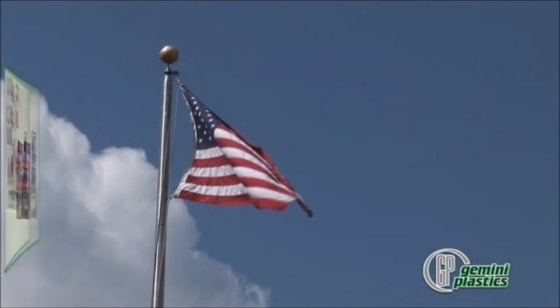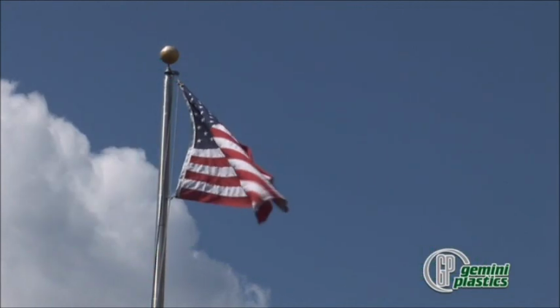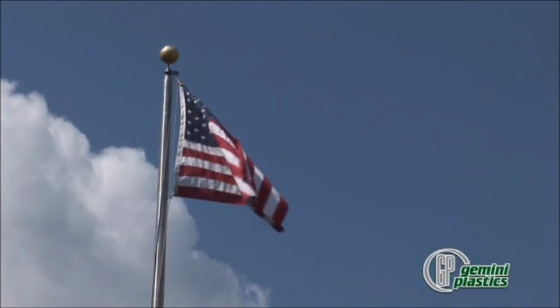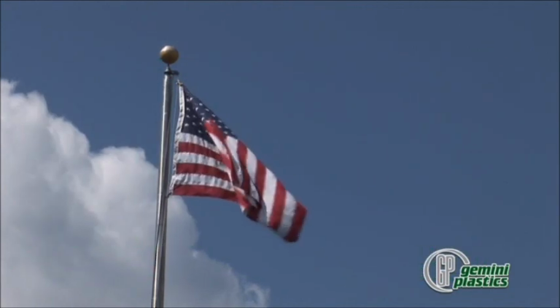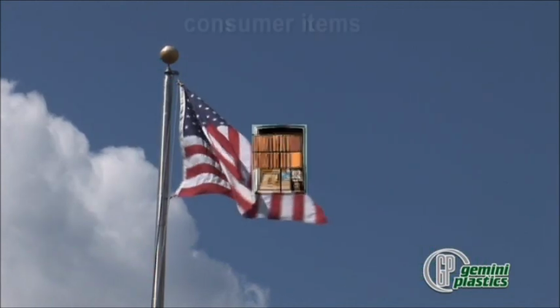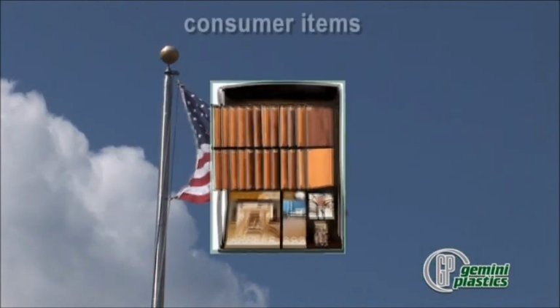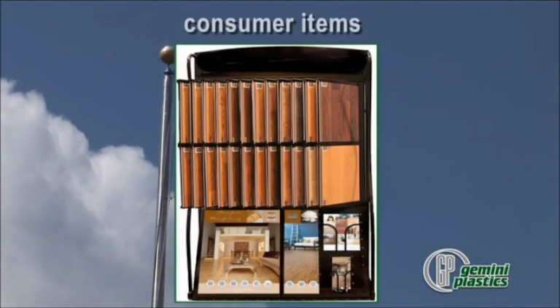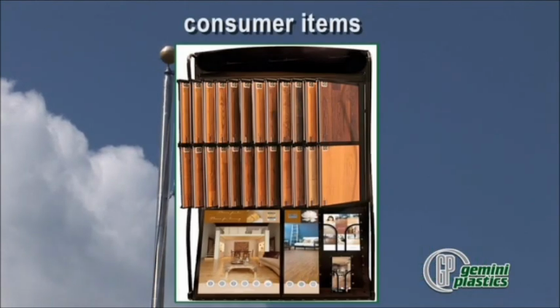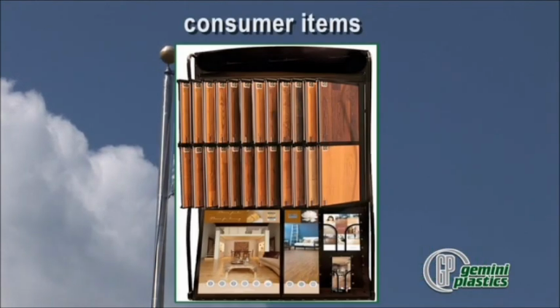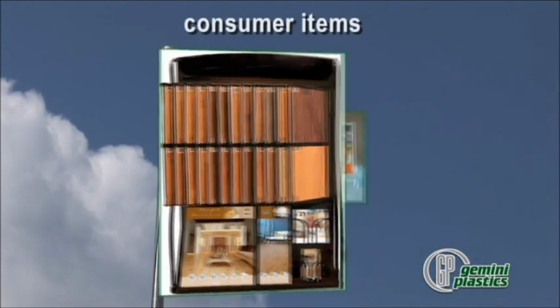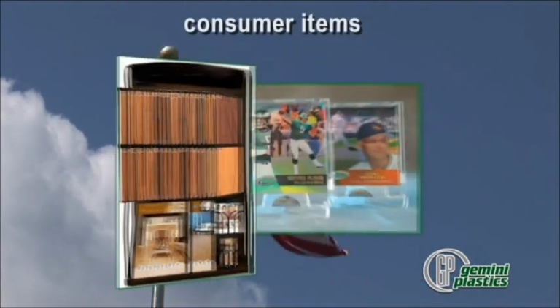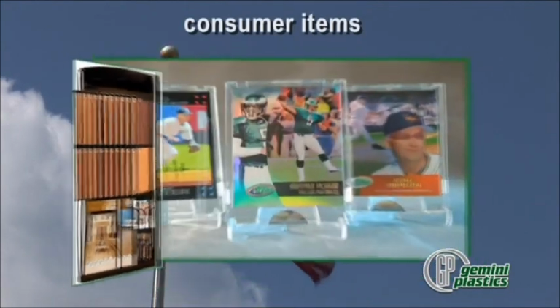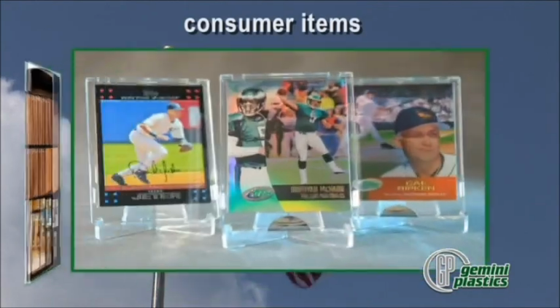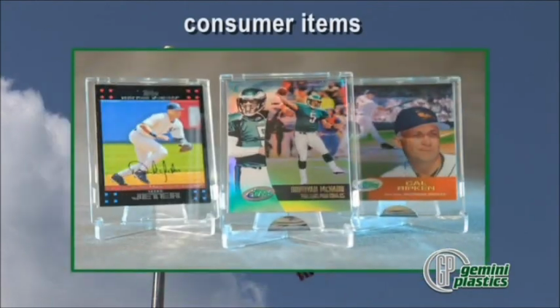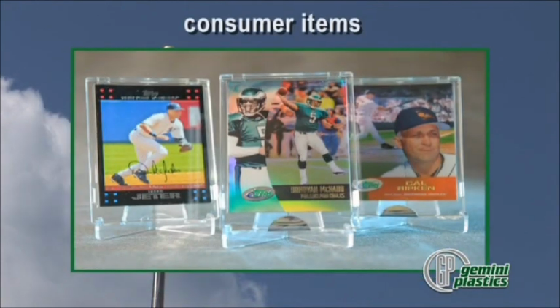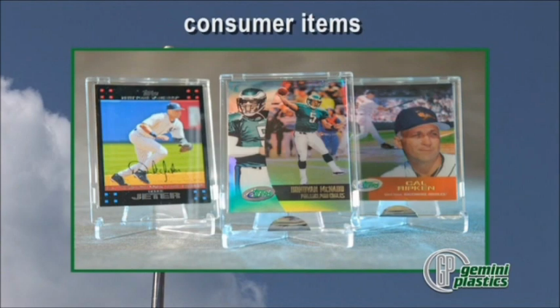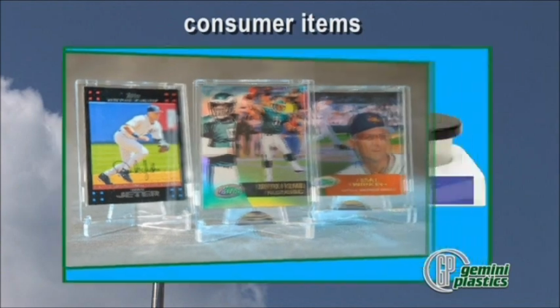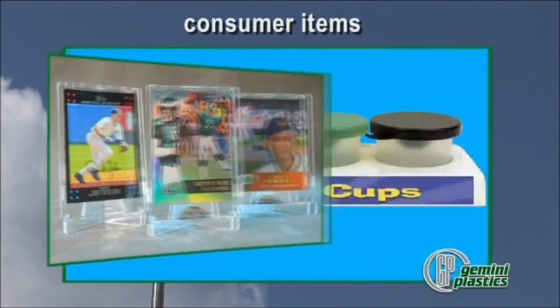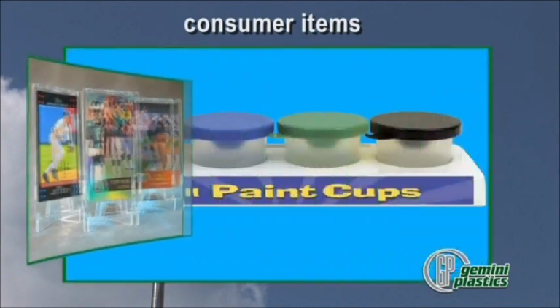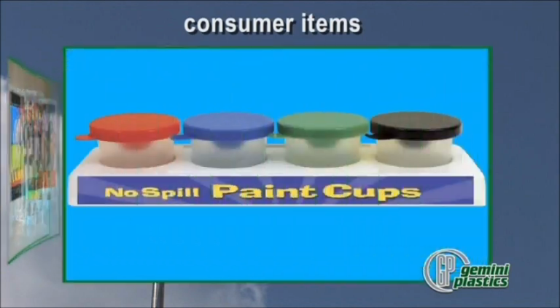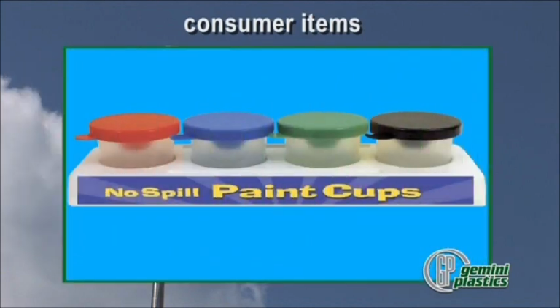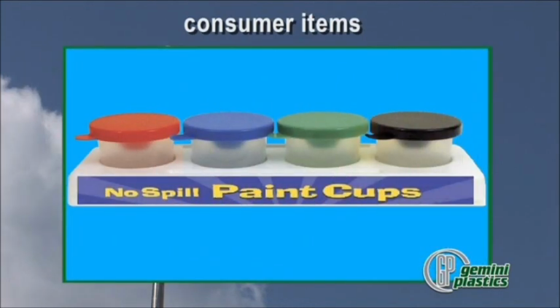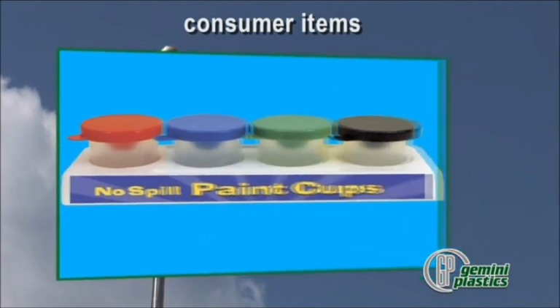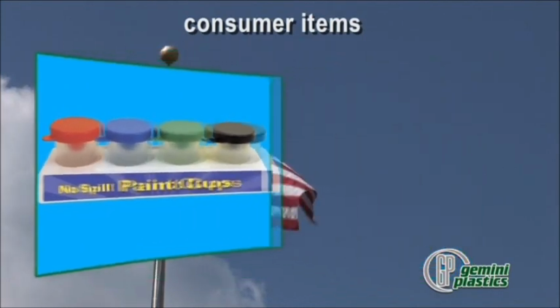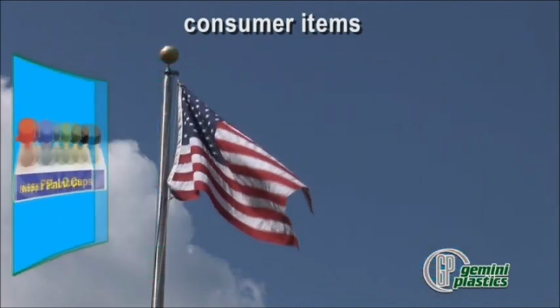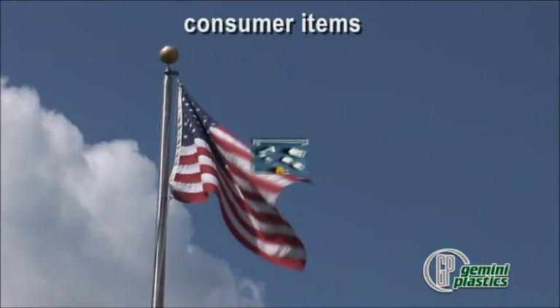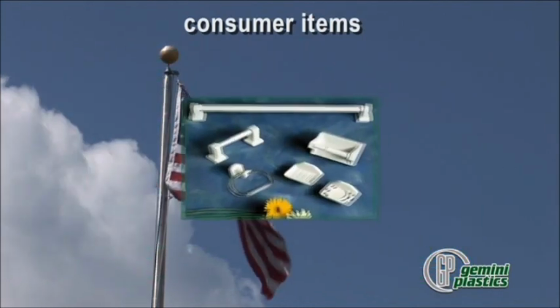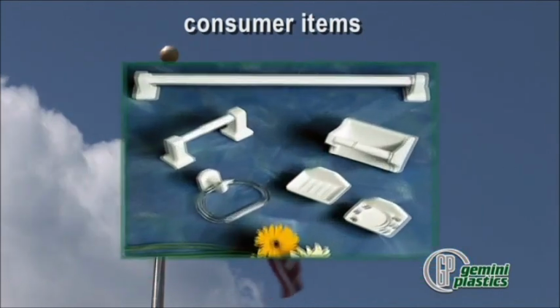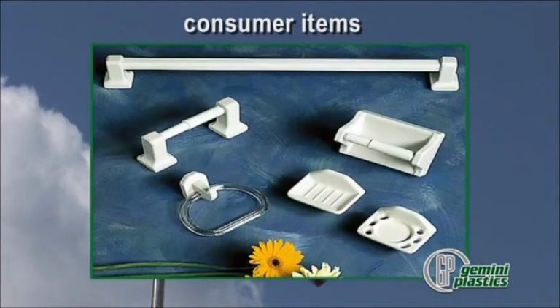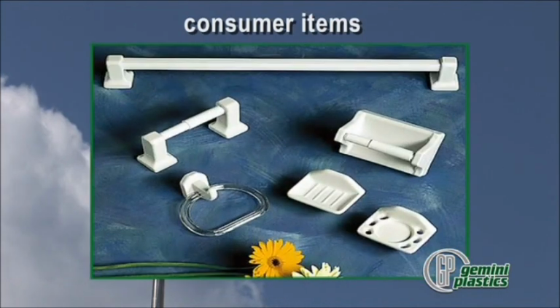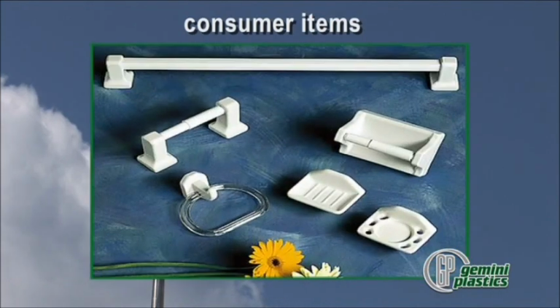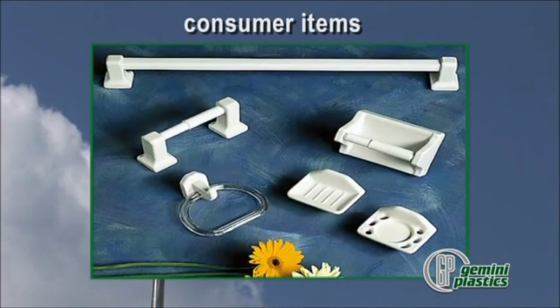Consumer items include plastic display frames, trading card cases, paint trays, and bathroom products such as towel bars and toilet tissue rollers.